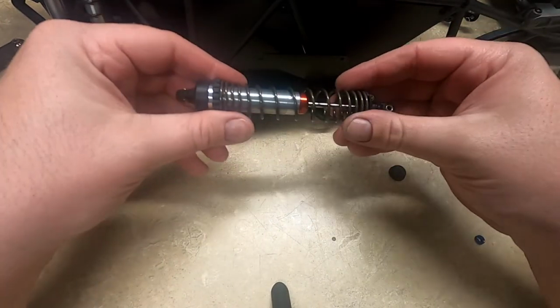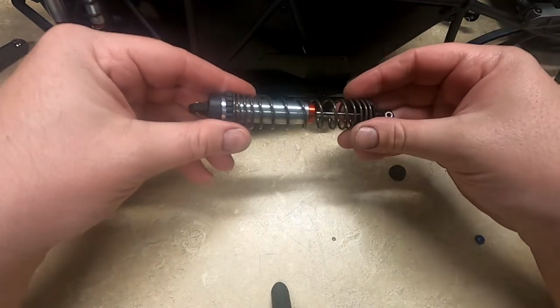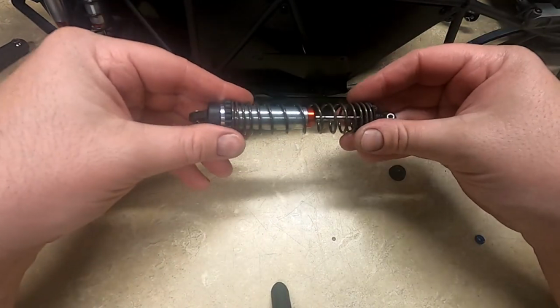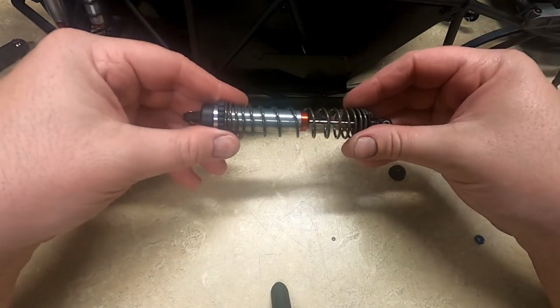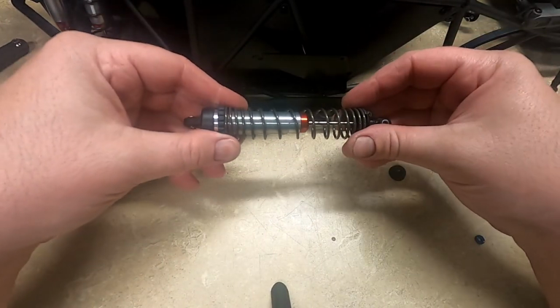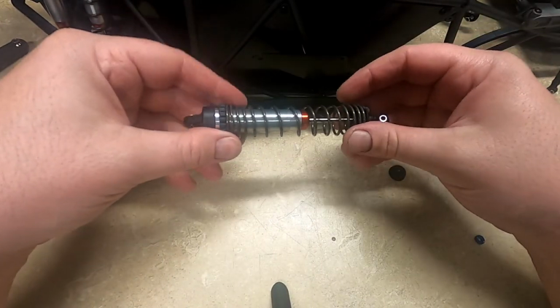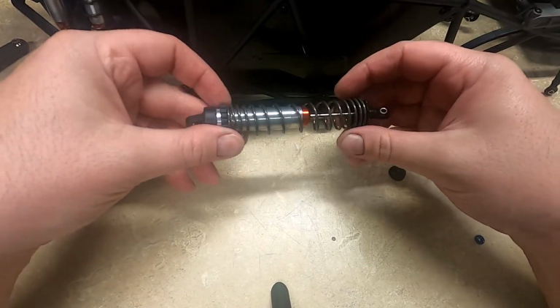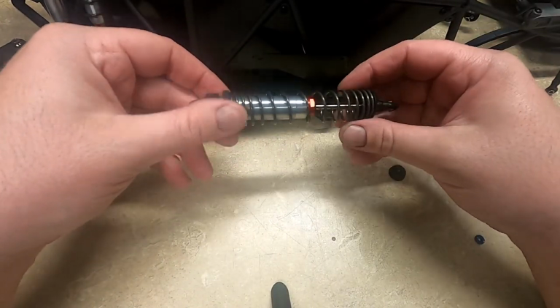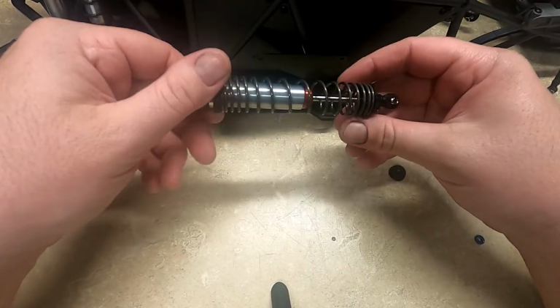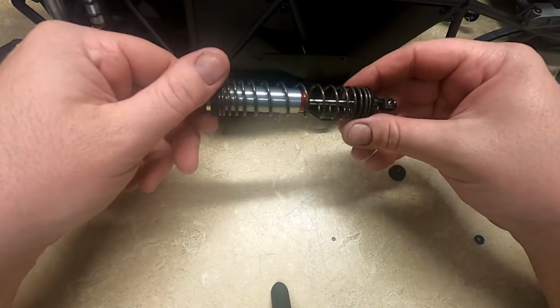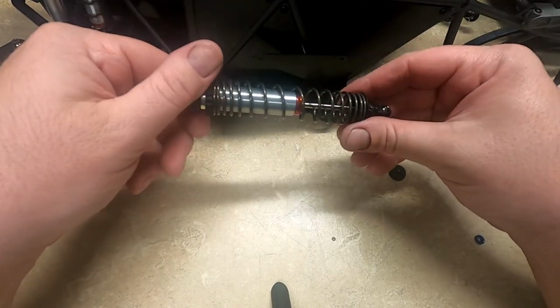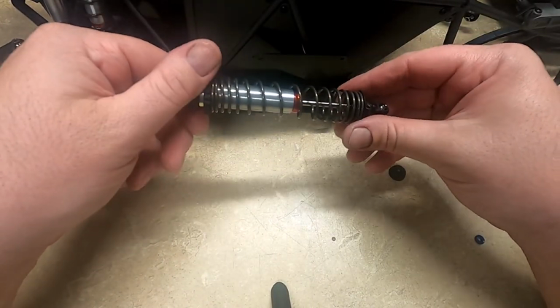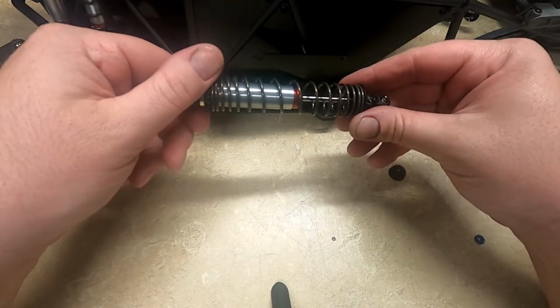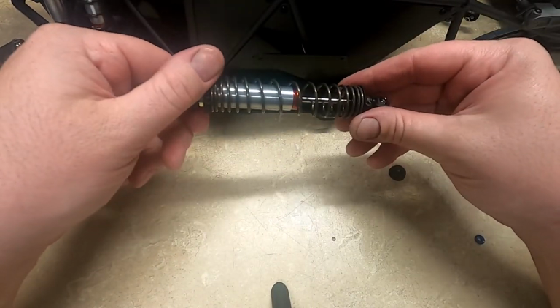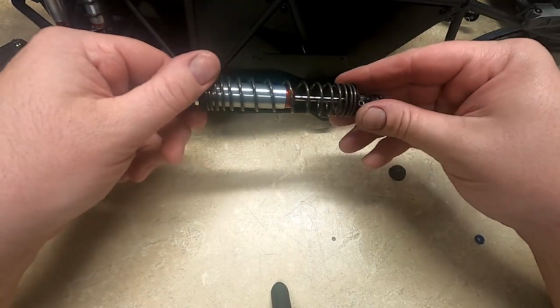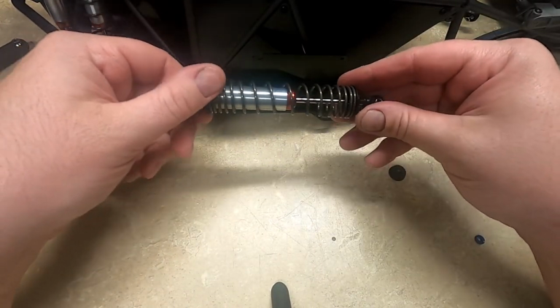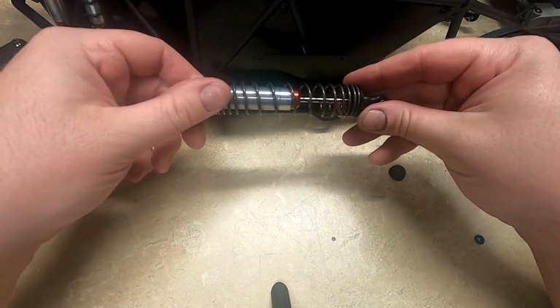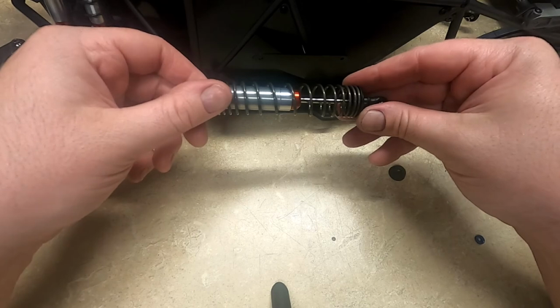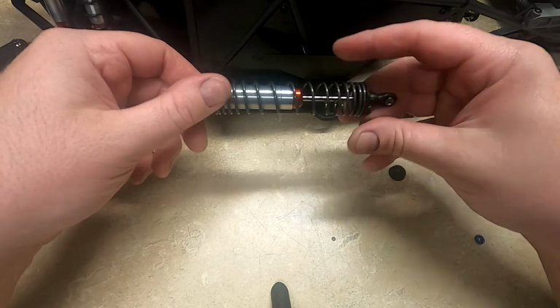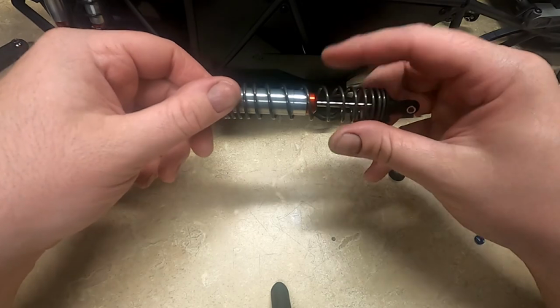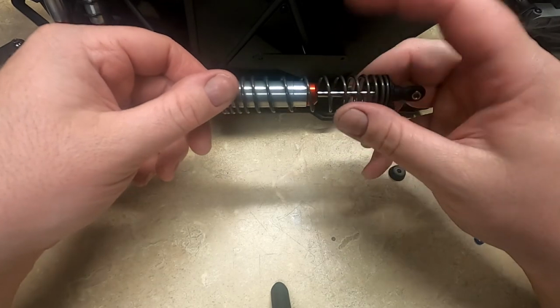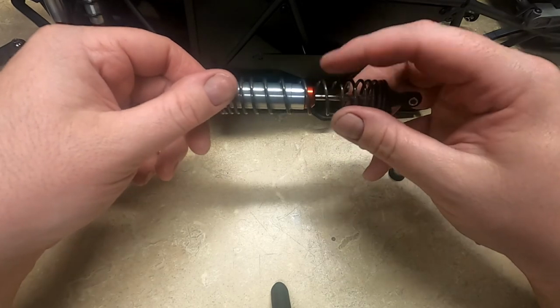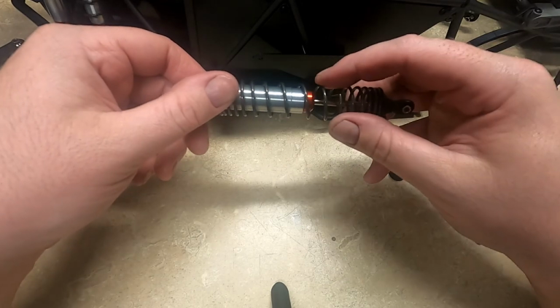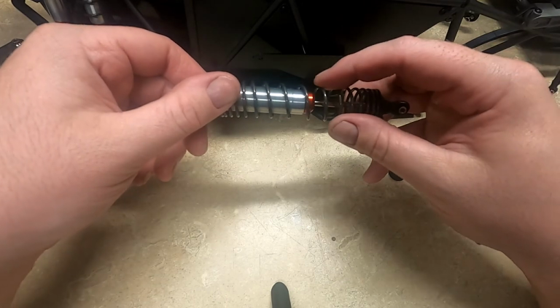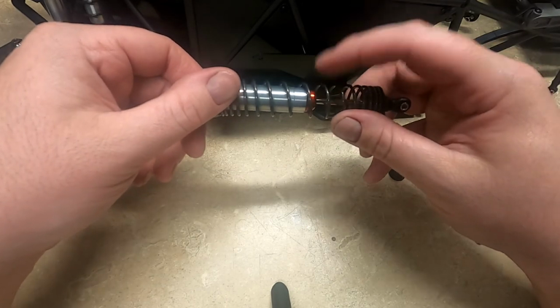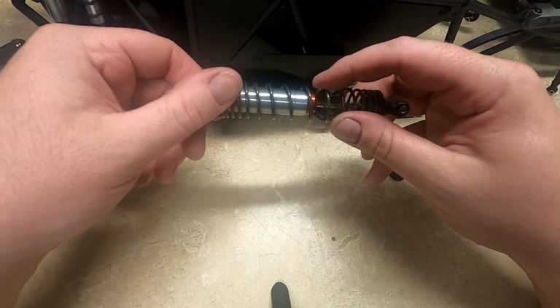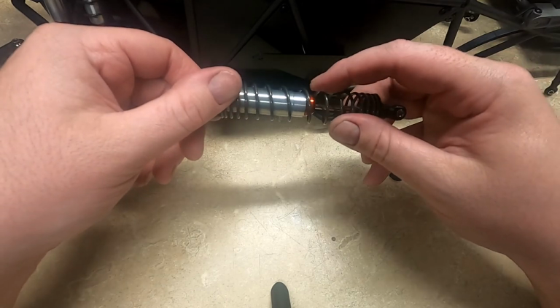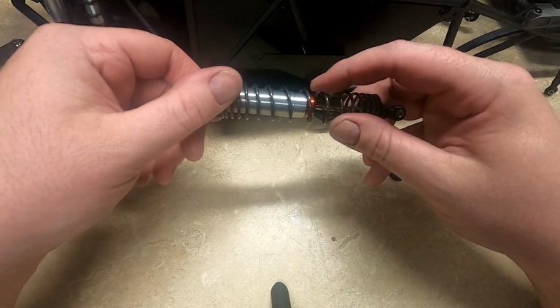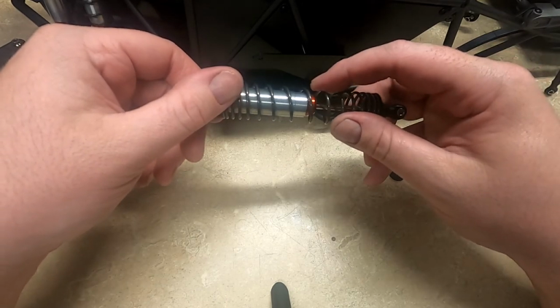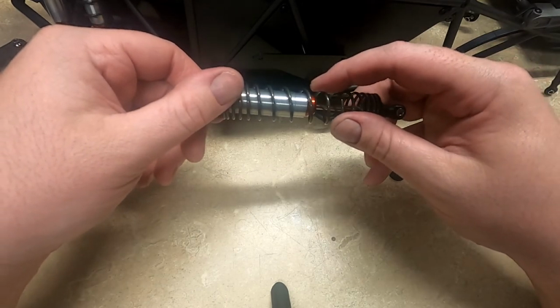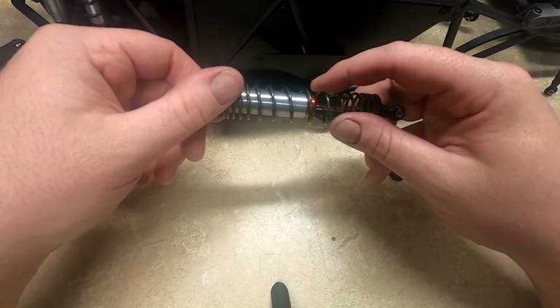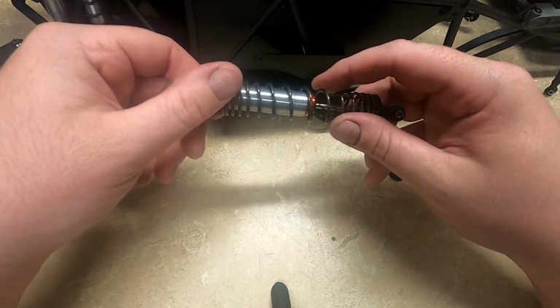And that will stop the shocks from leaking. I'm going to go ahead and do that on the other three shocks.